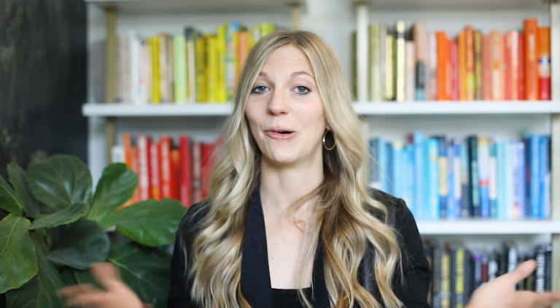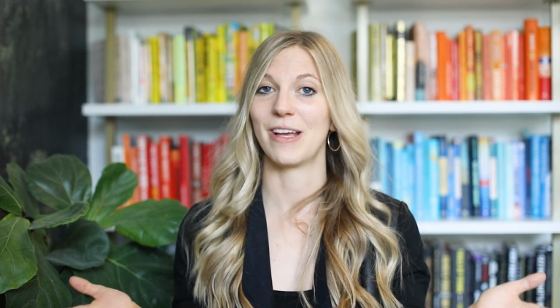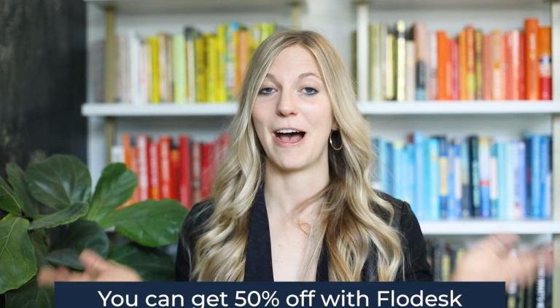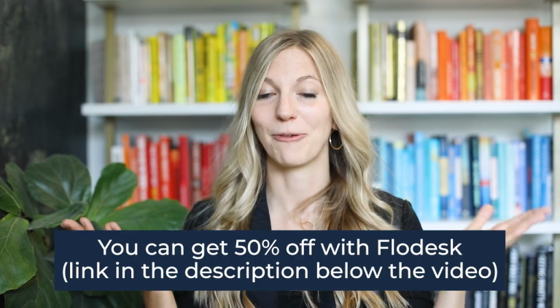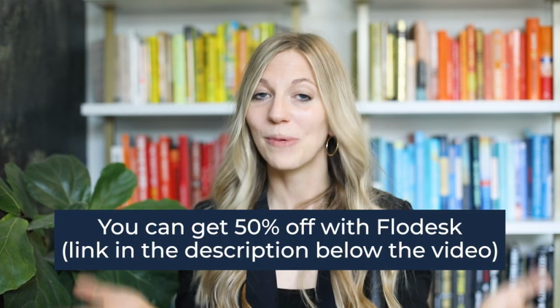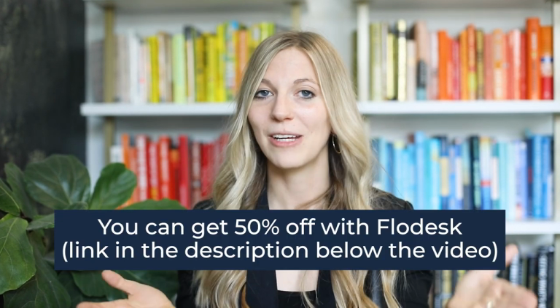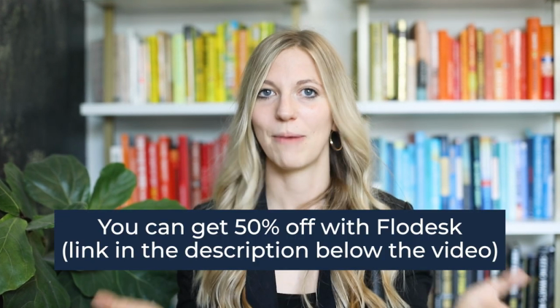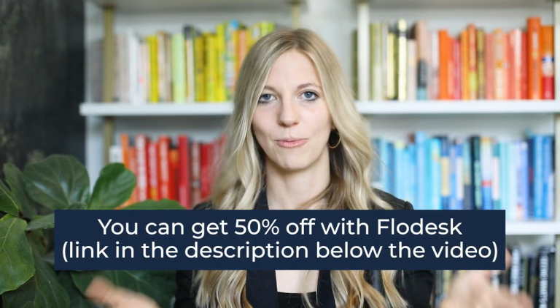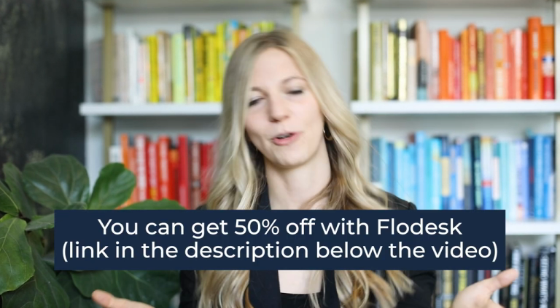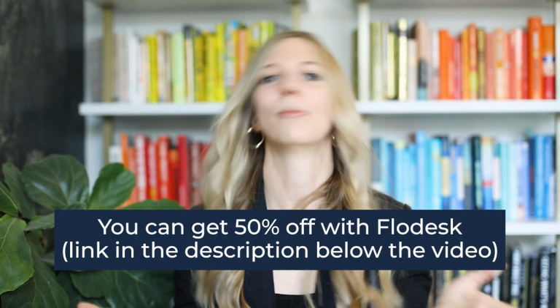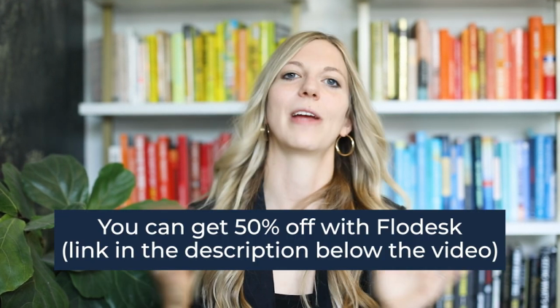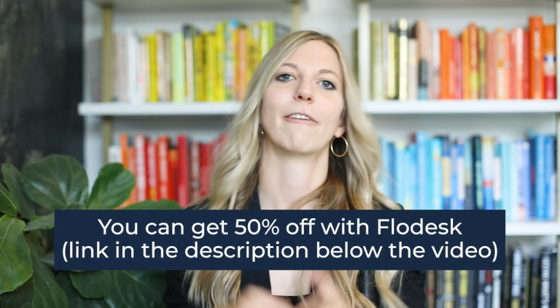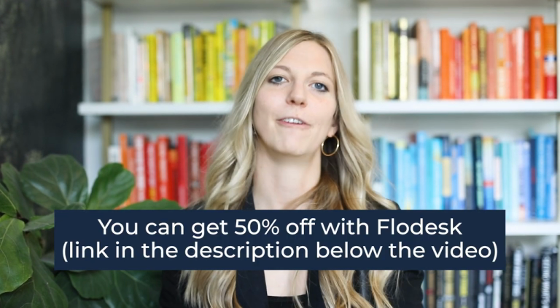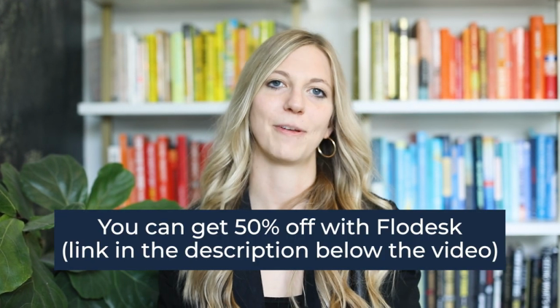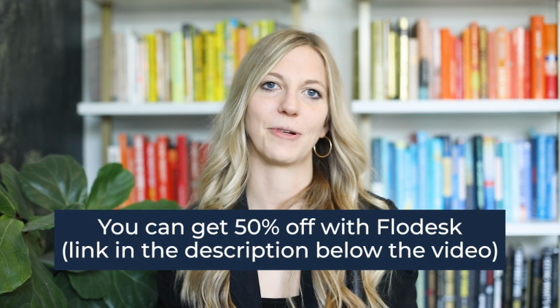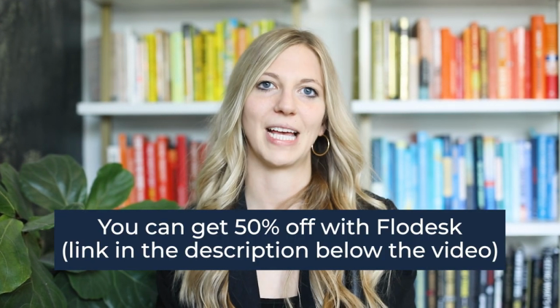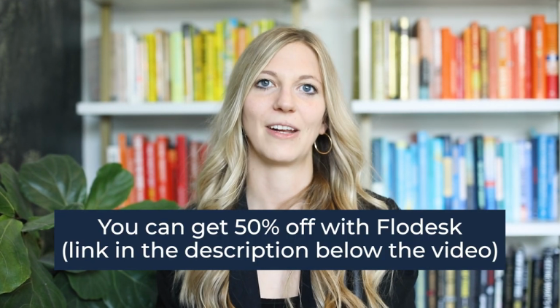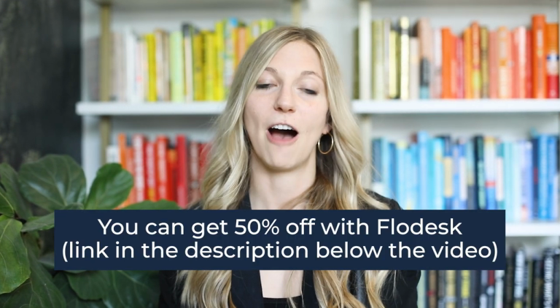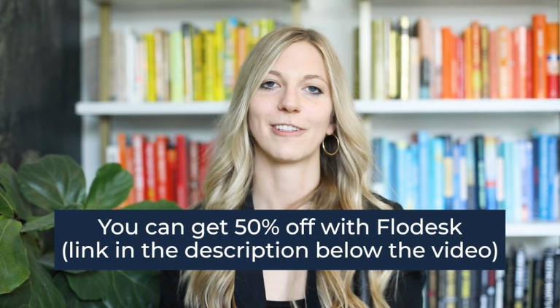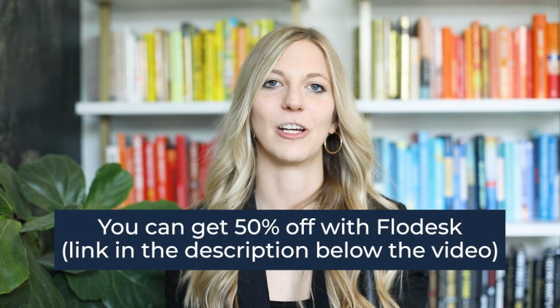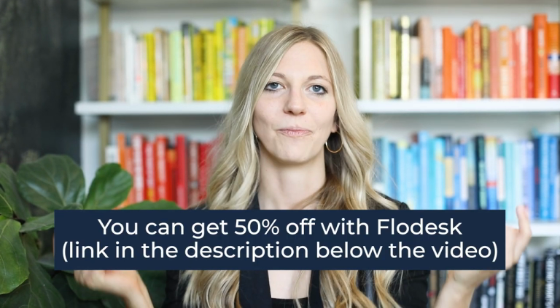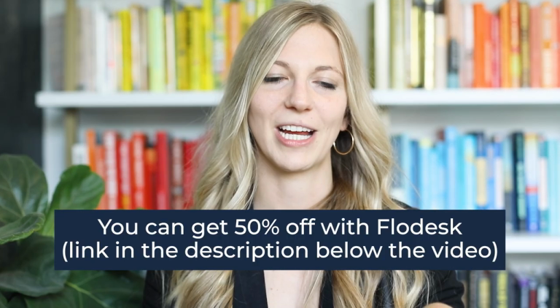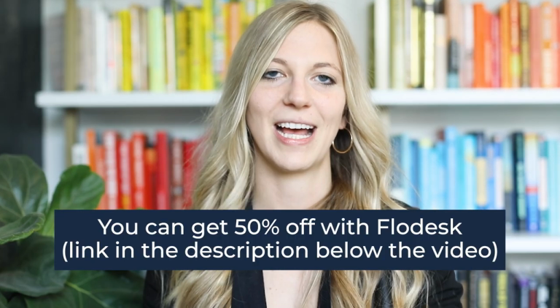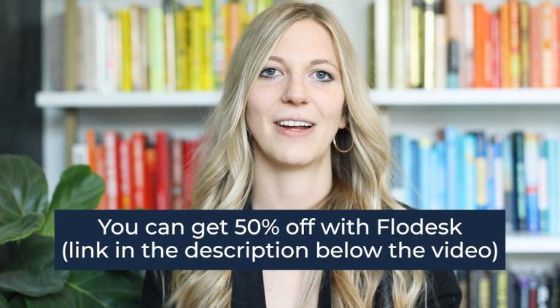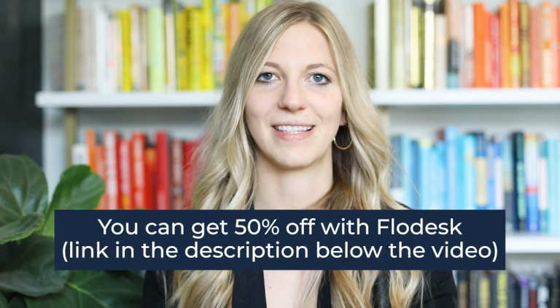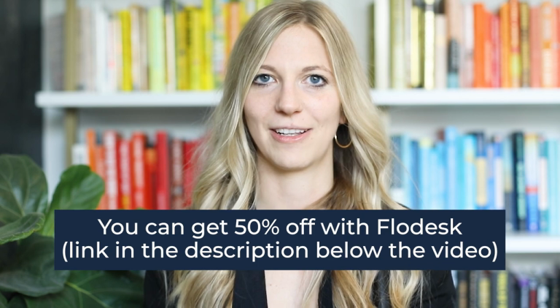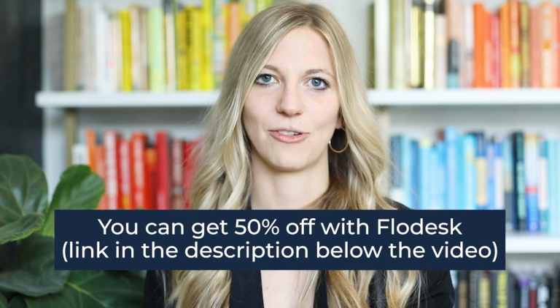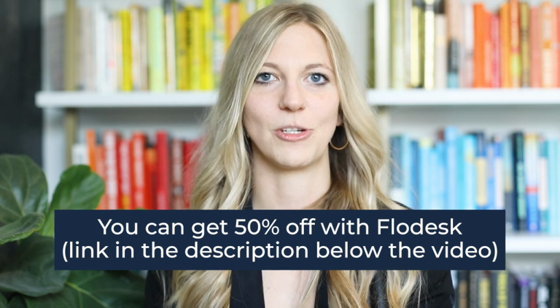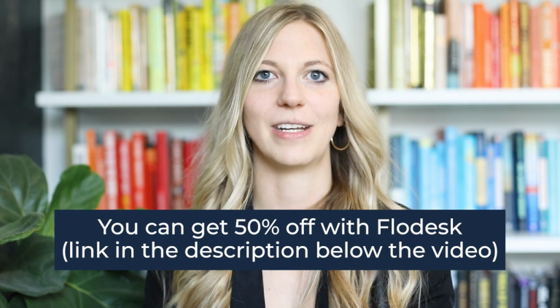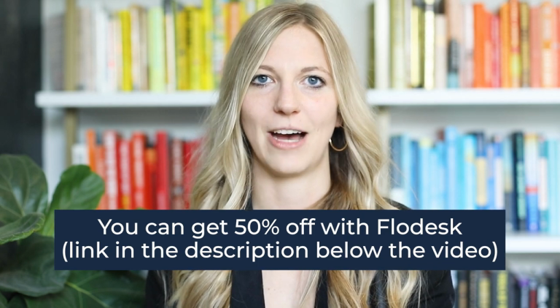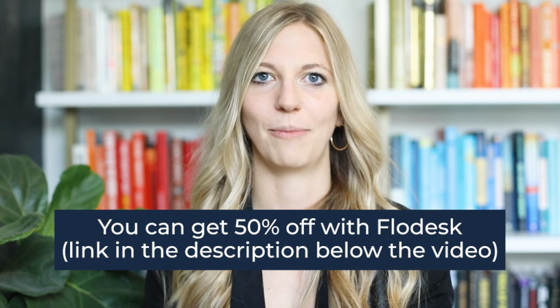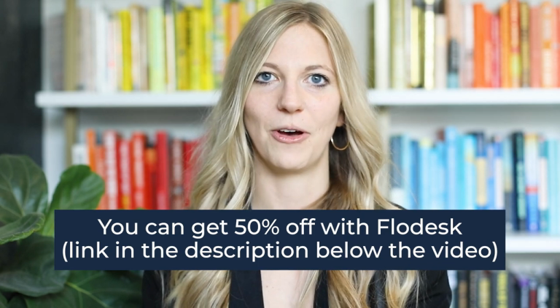I also have a really great promo code where you get 50% off Flowdesk. Check it out — it's in the description down below.